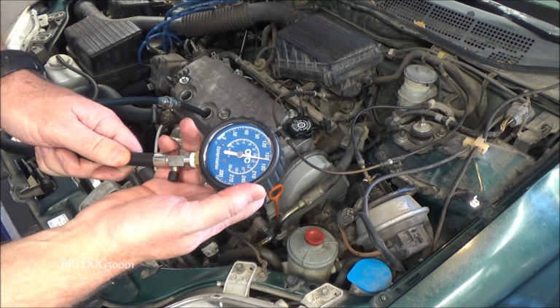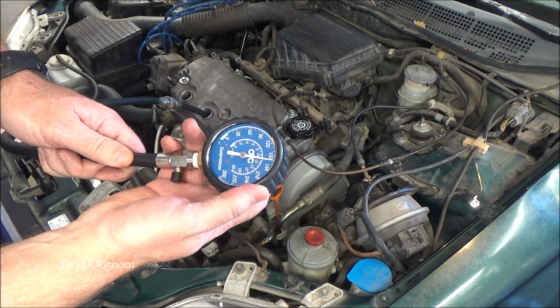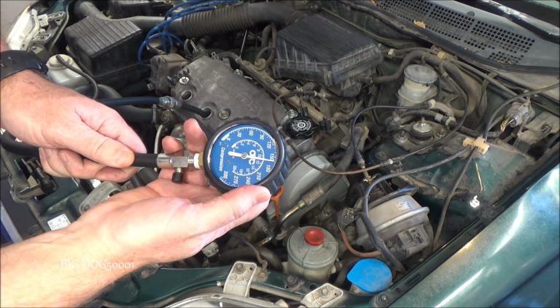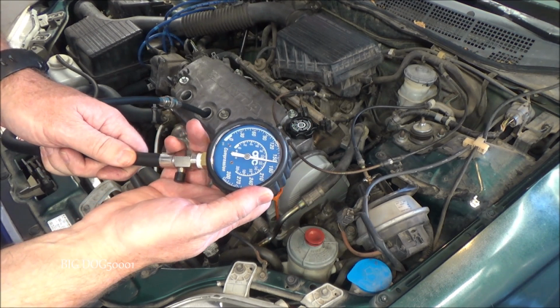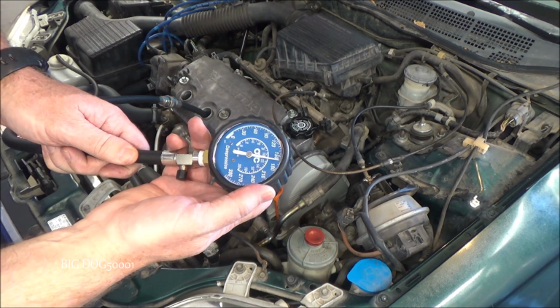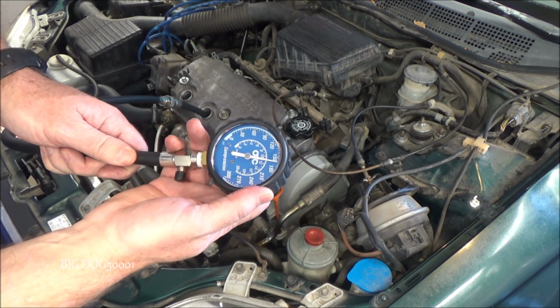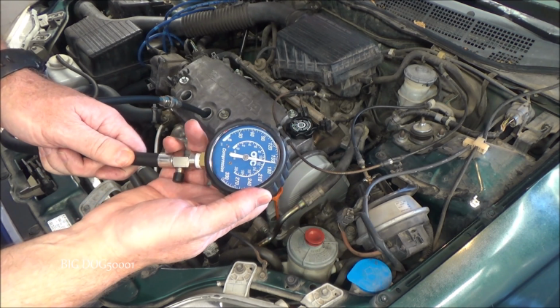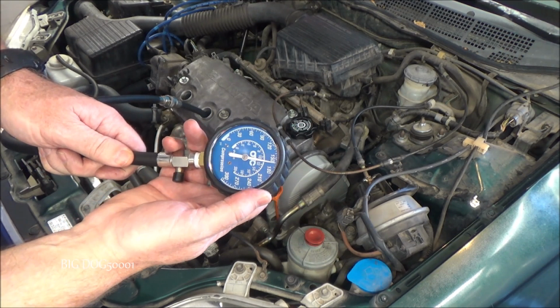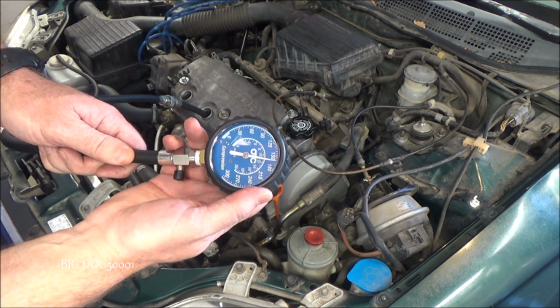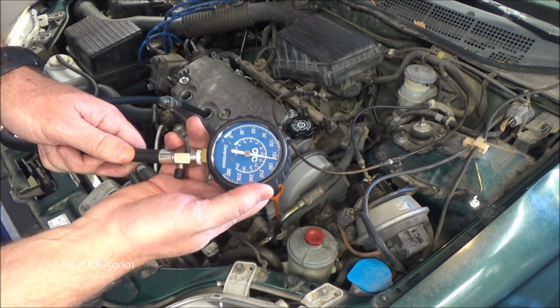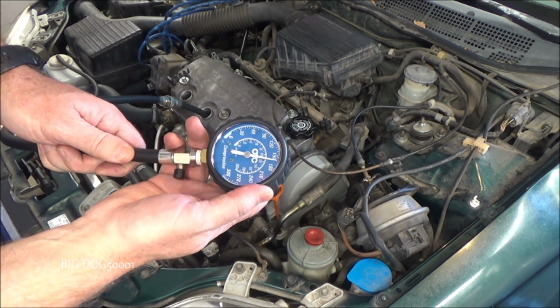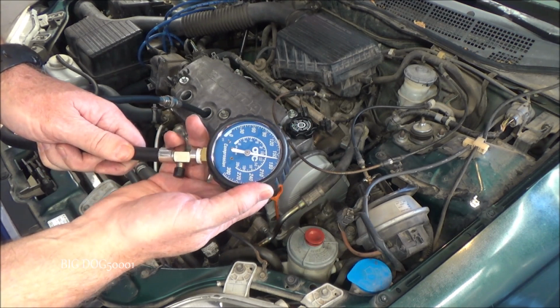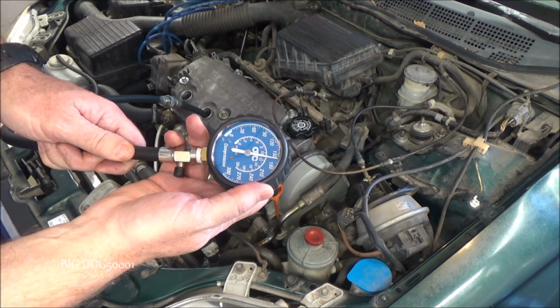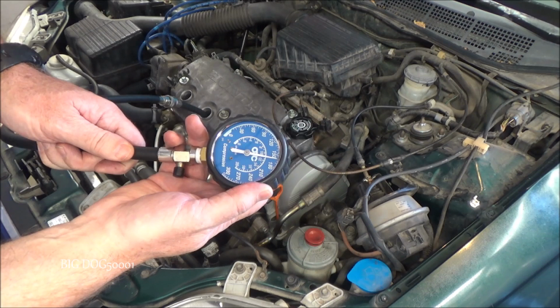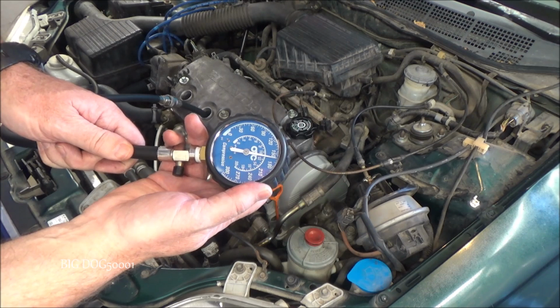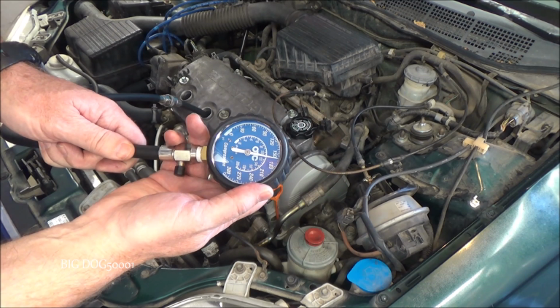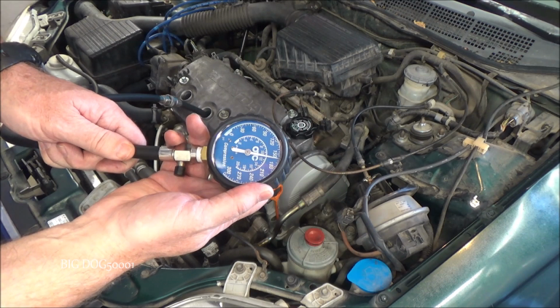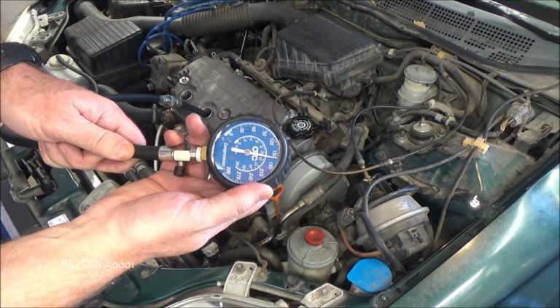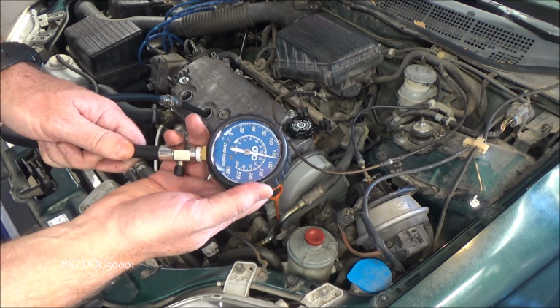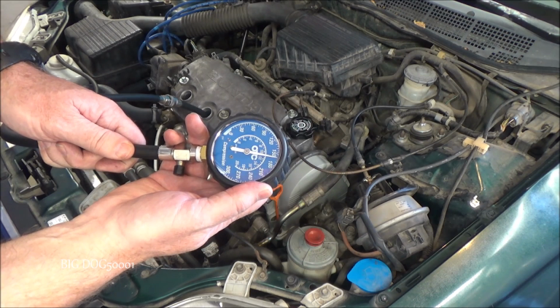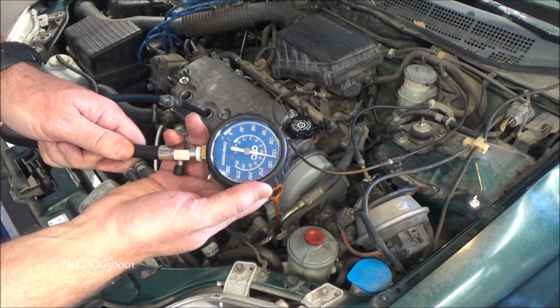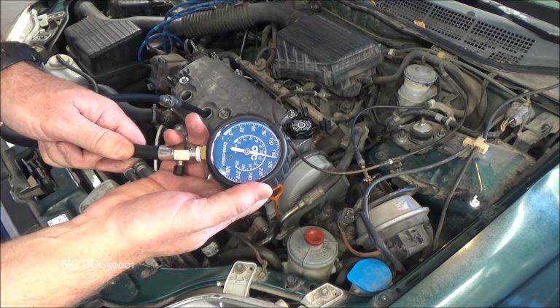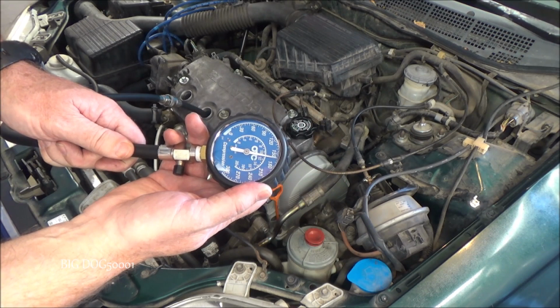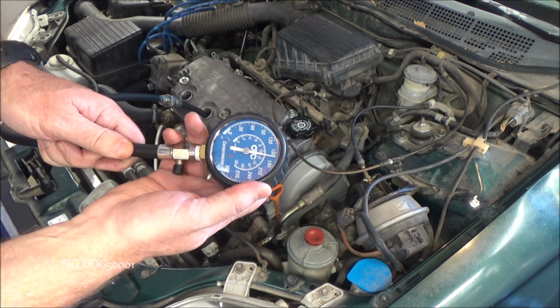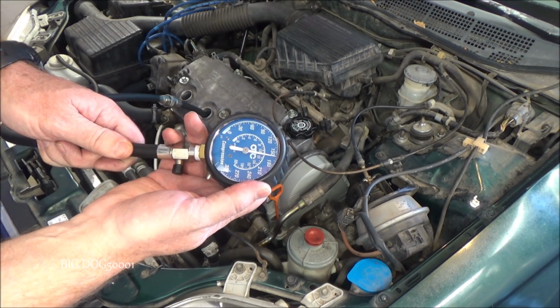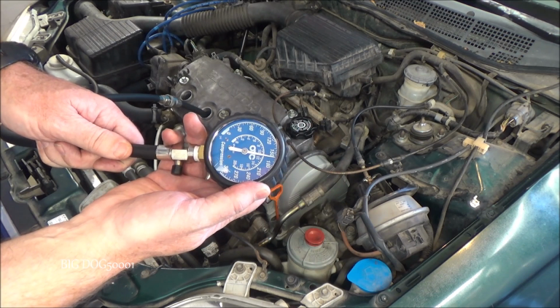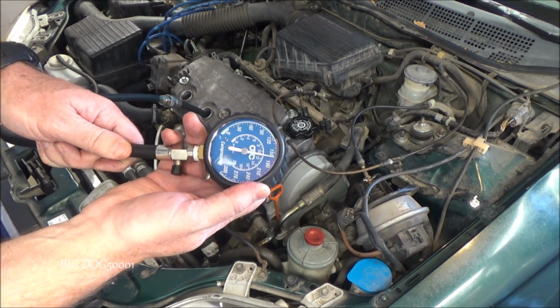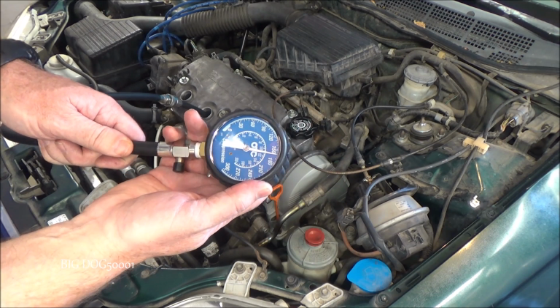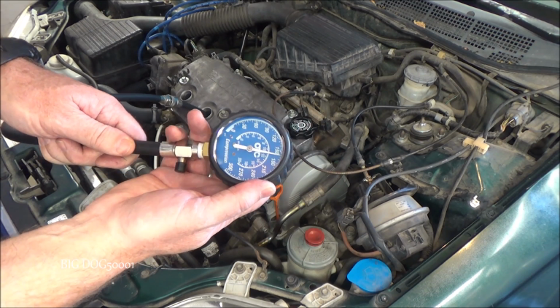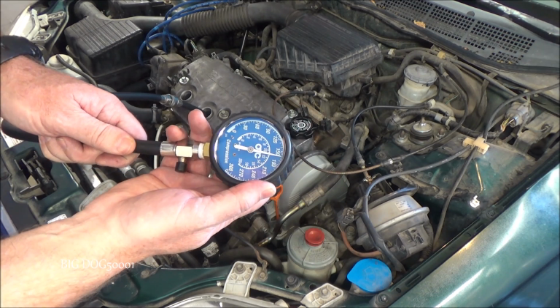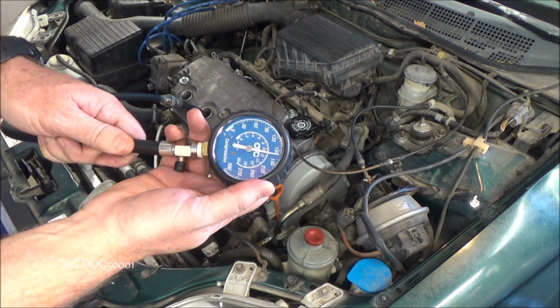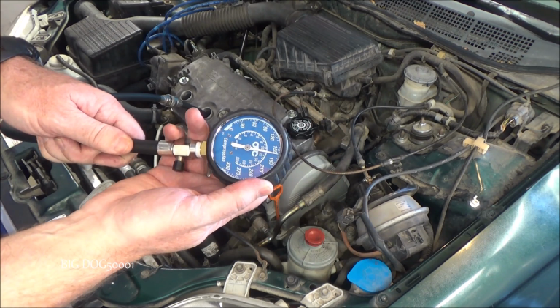Number three looks about the same — approximately 161 PSI.